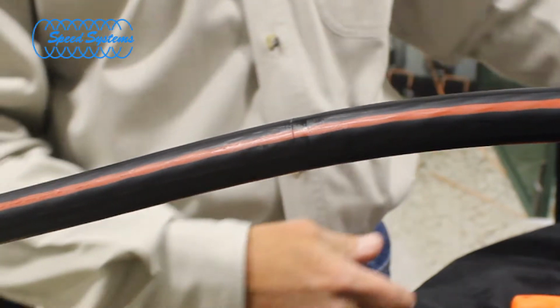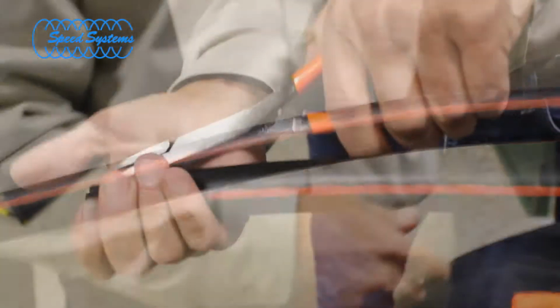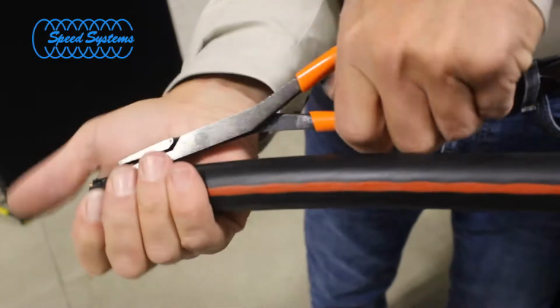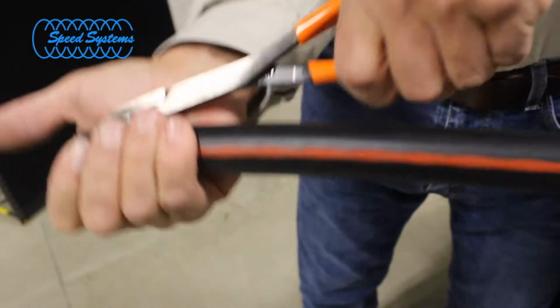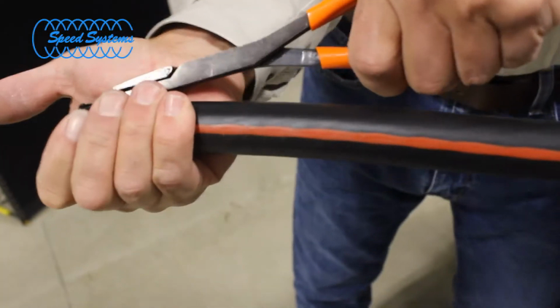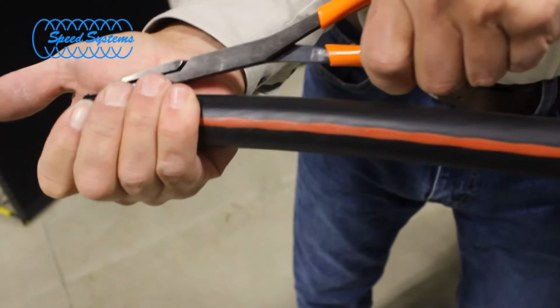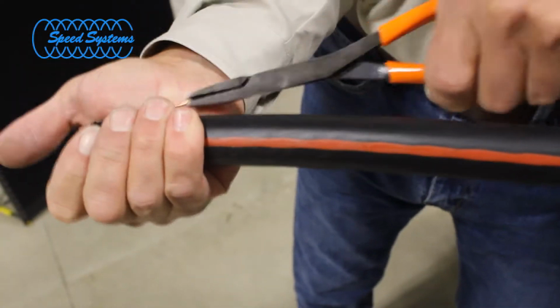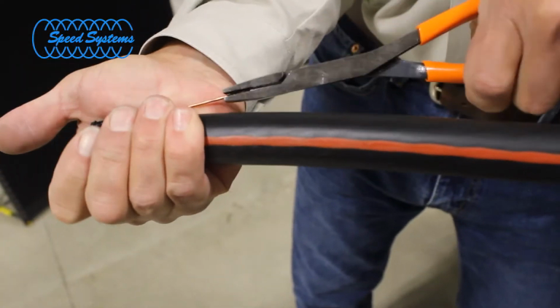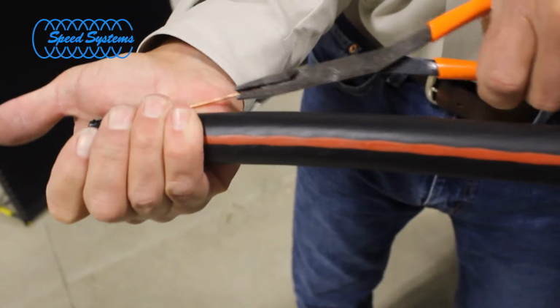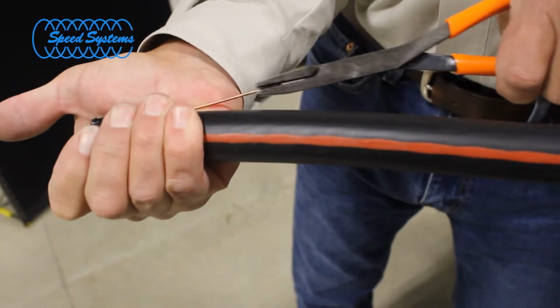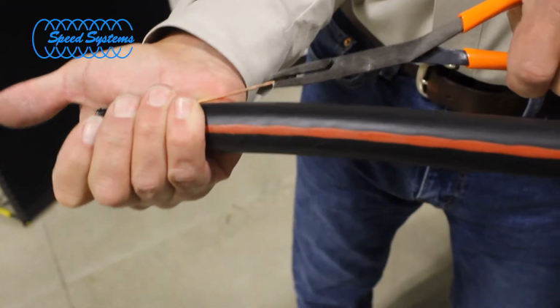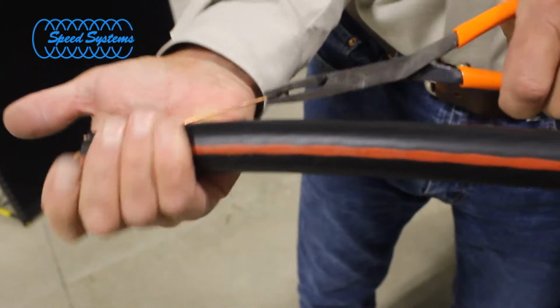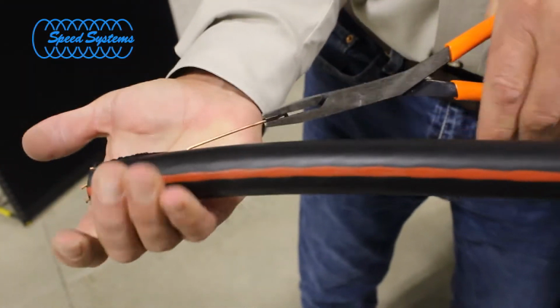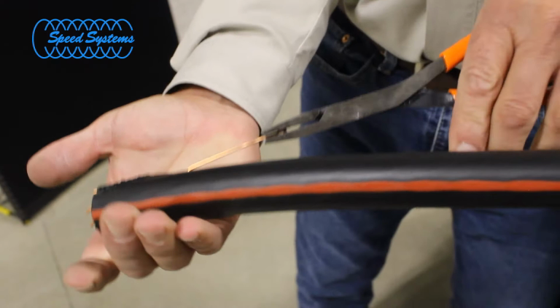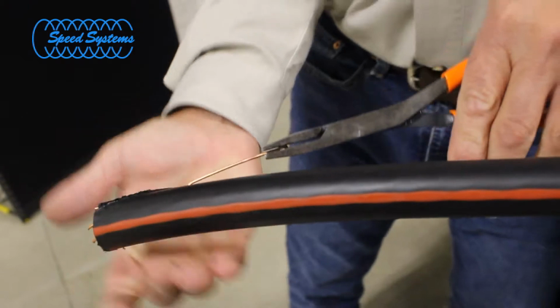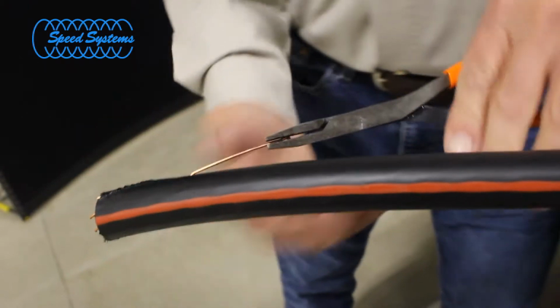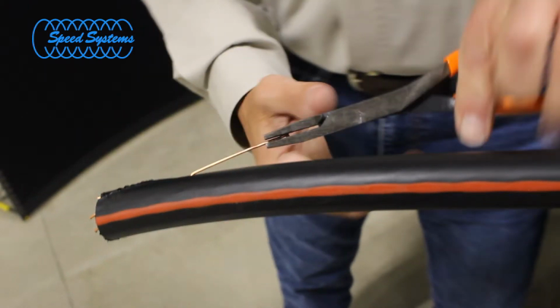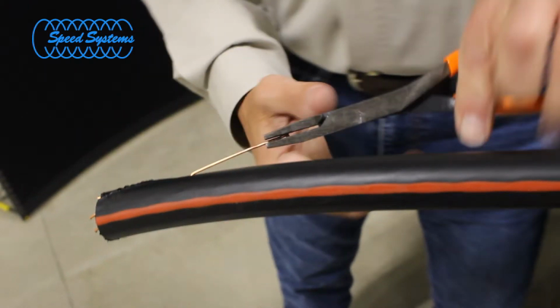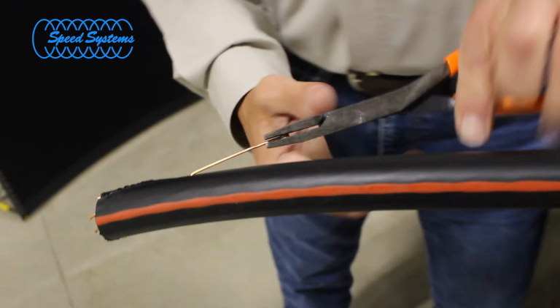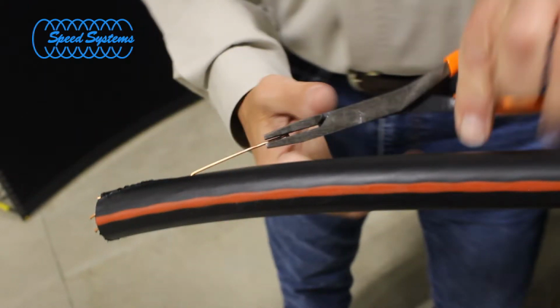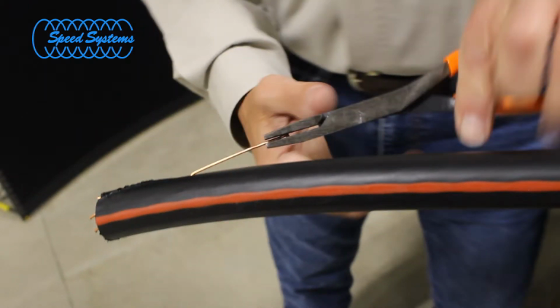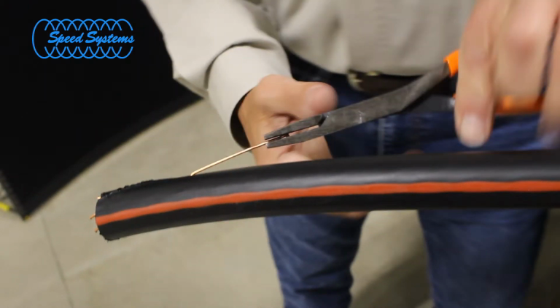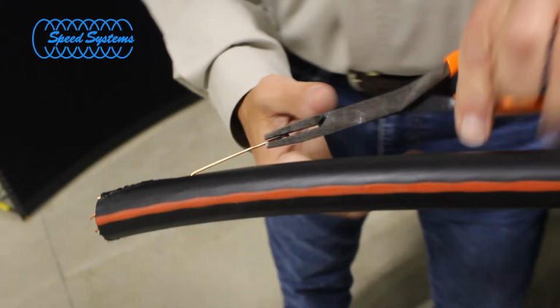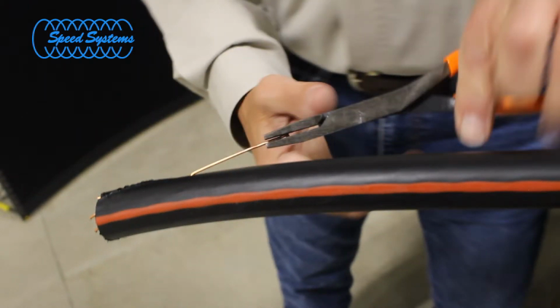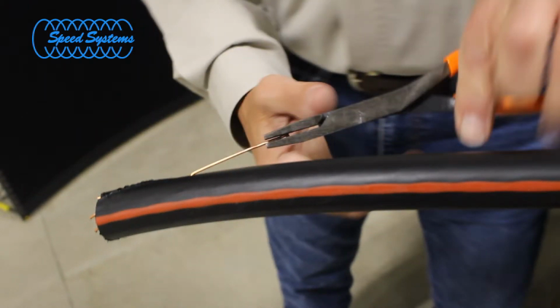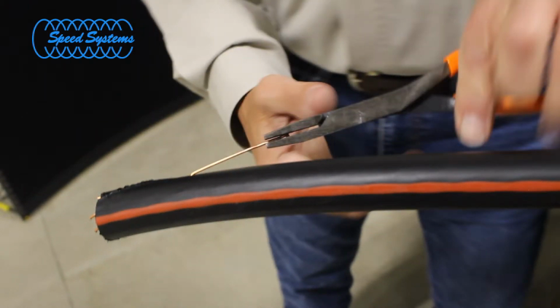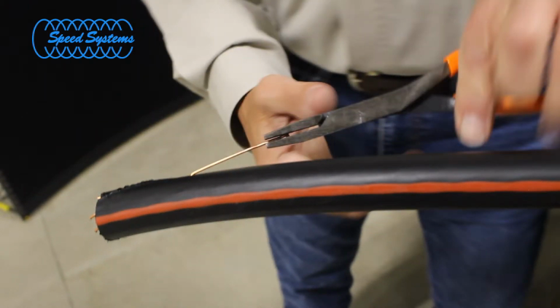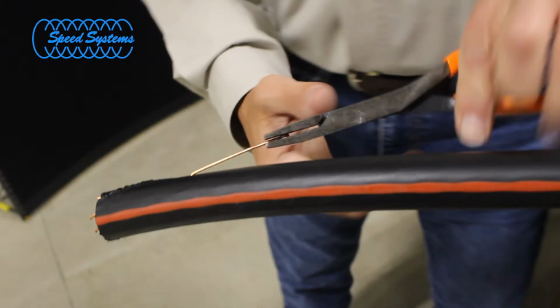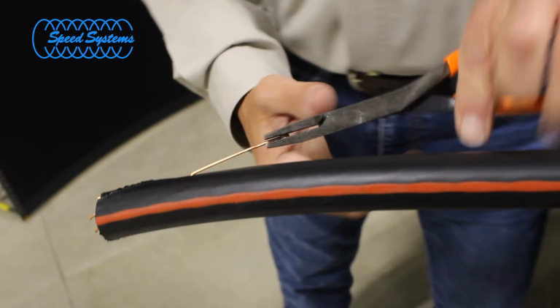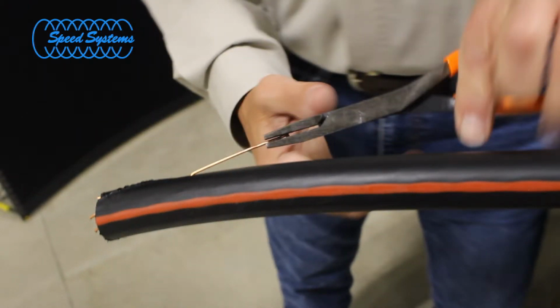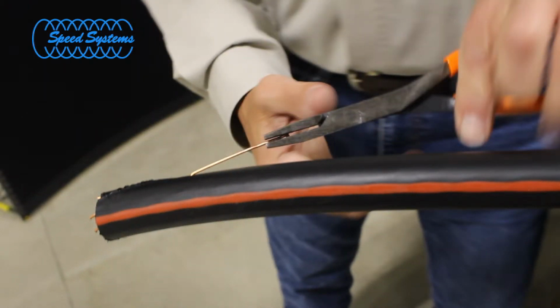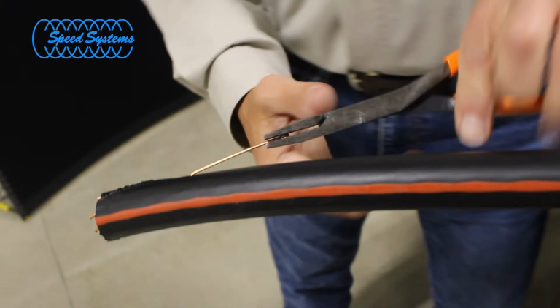Use a Semicon Roller Grip to pull the neutral wire back approximately 1 to 1½ inch.